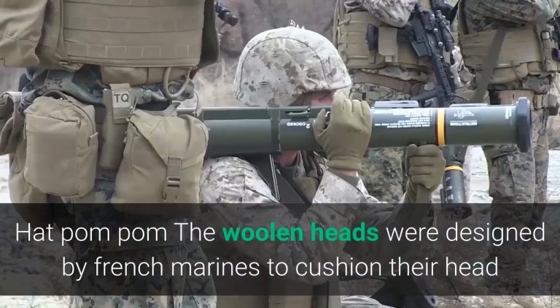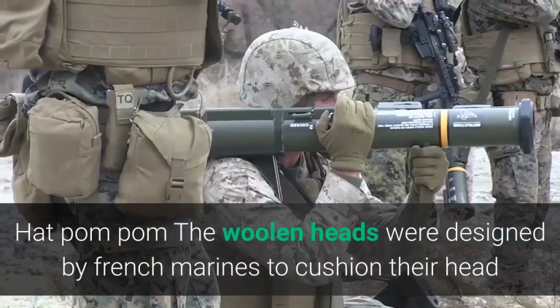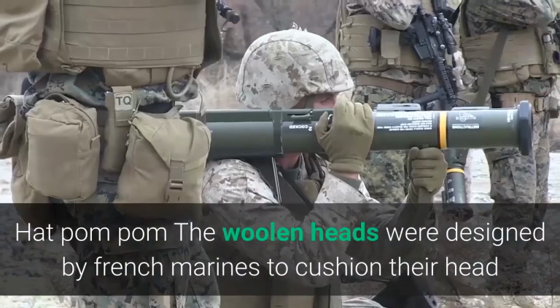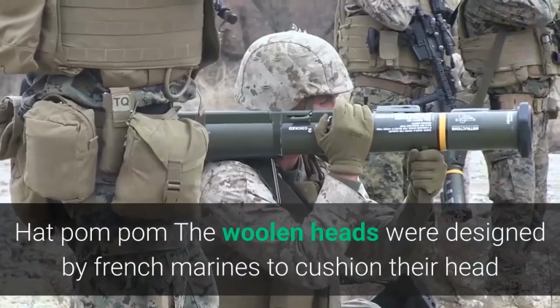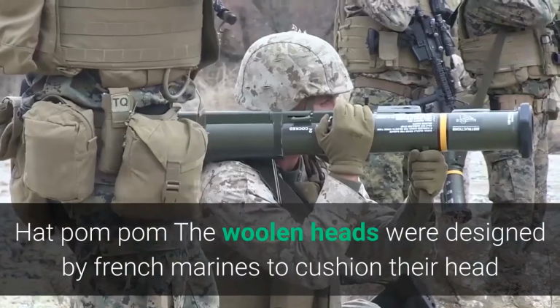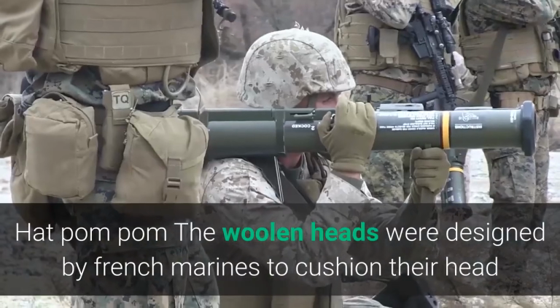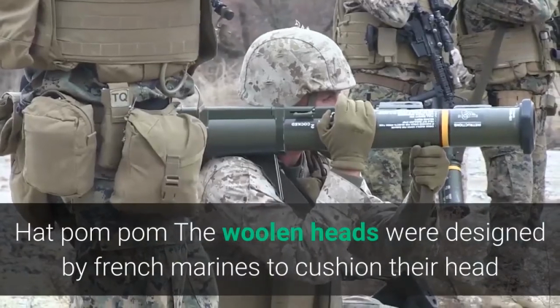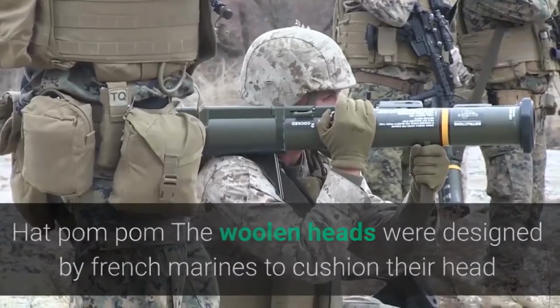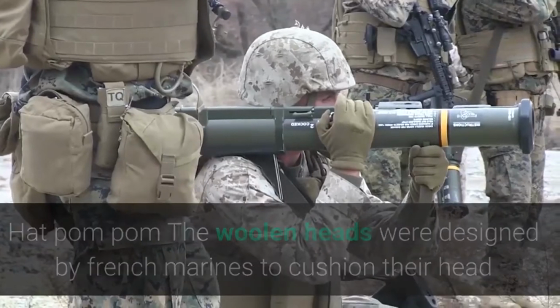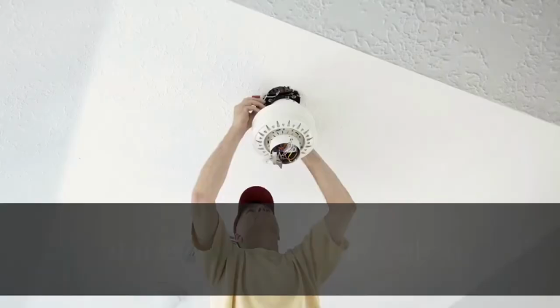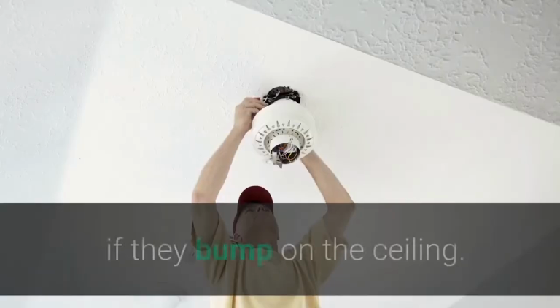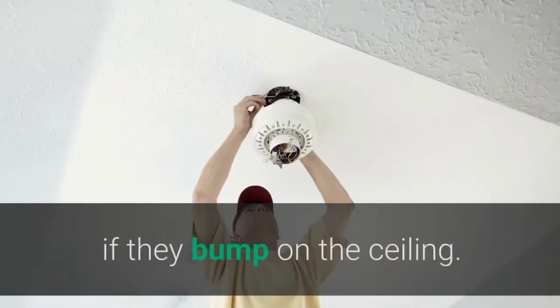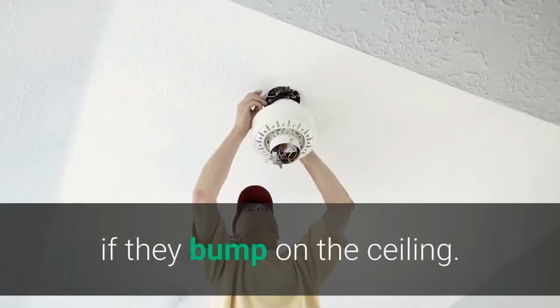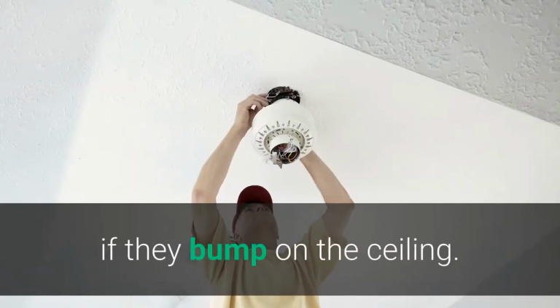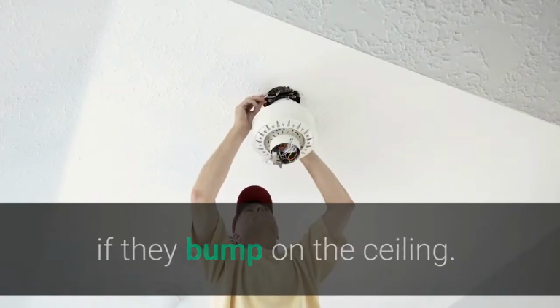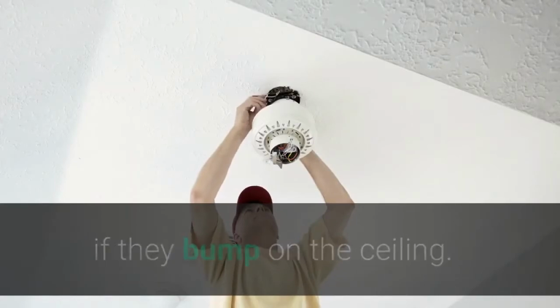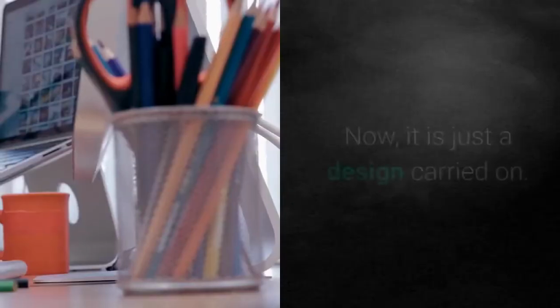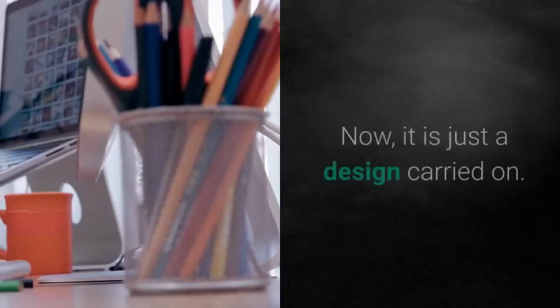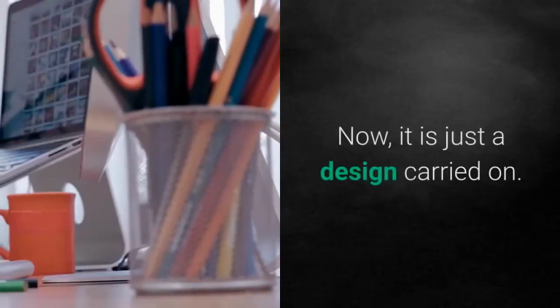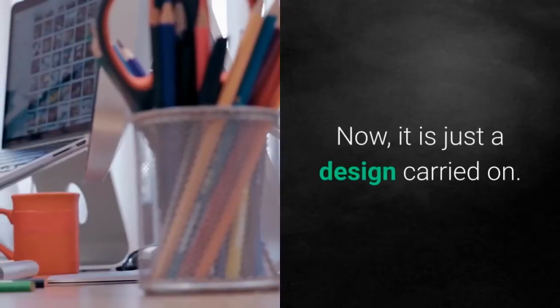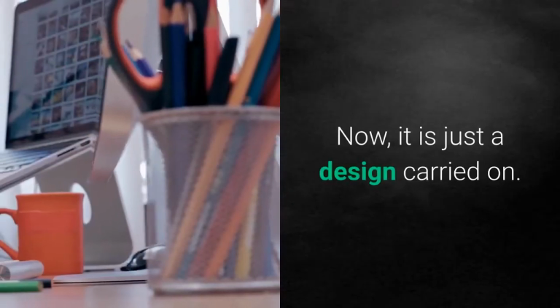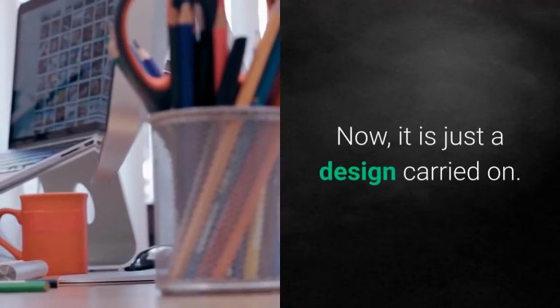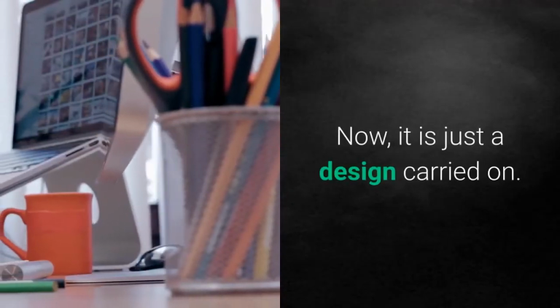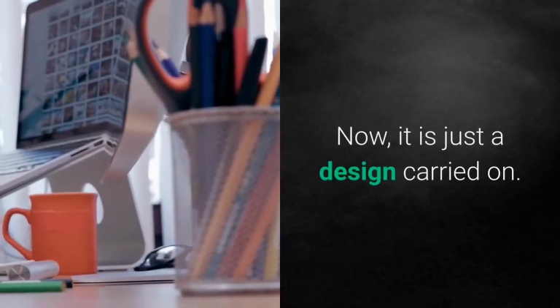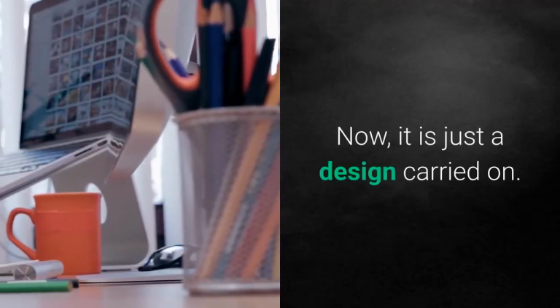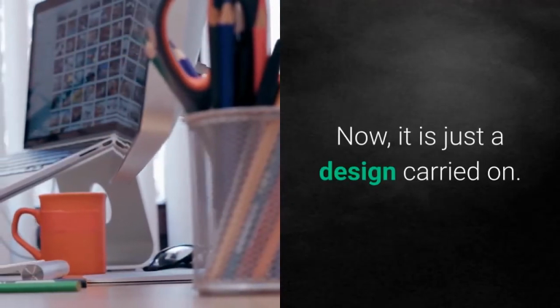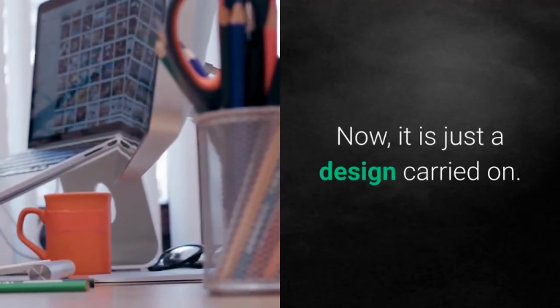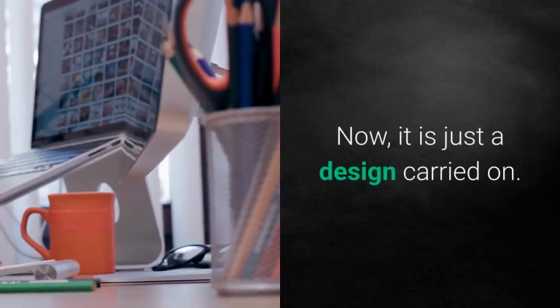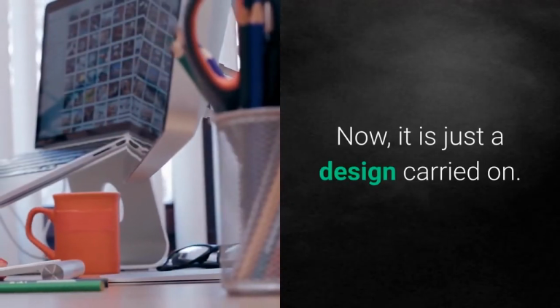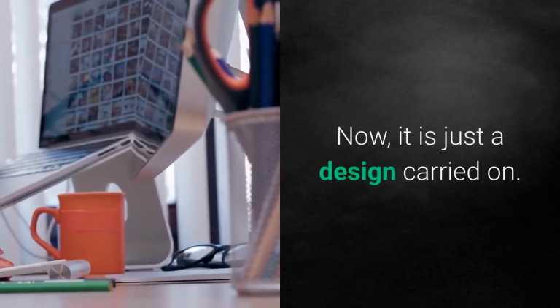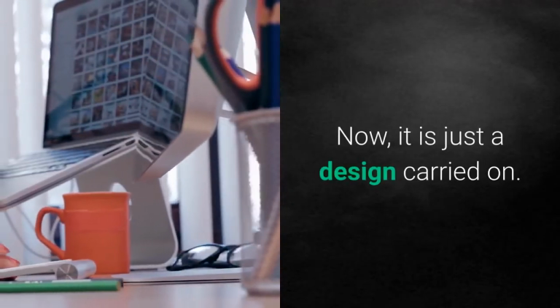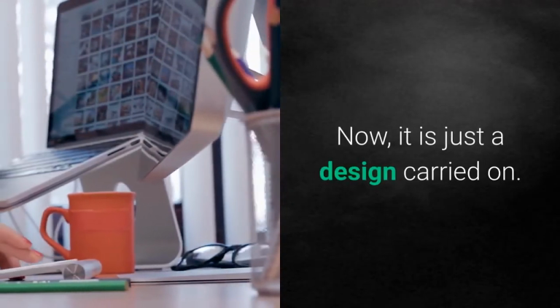The hat pom-pom: the woolen bobbles were designed by French marines to cushion their heads if they bumped onto the ceiling. Now it's just a design that has been carried on.